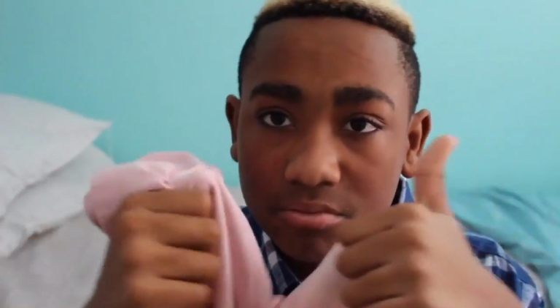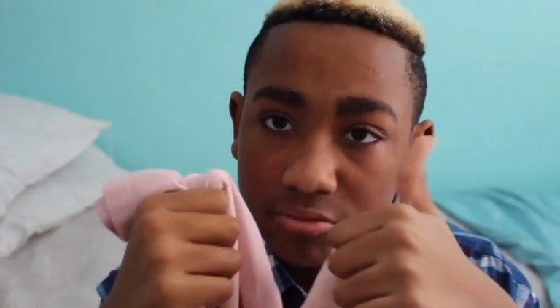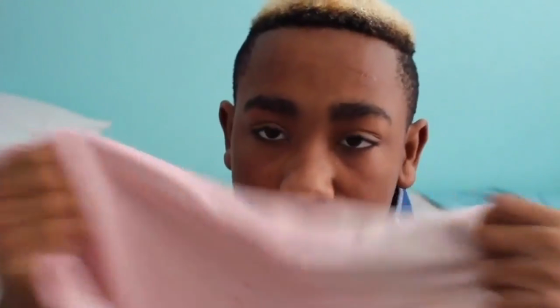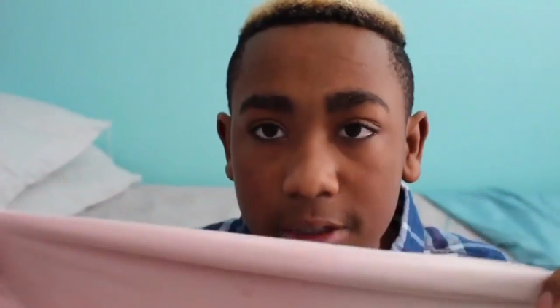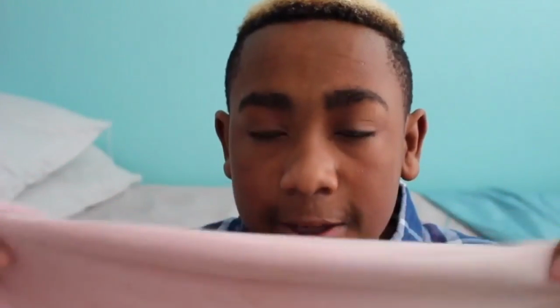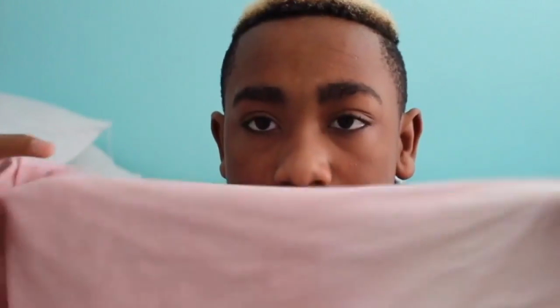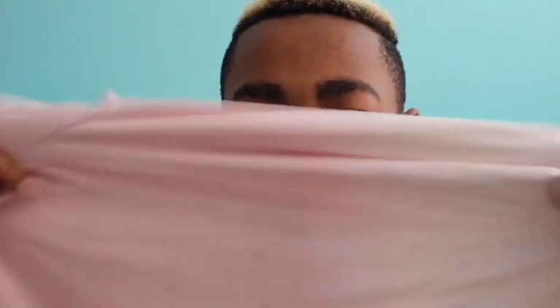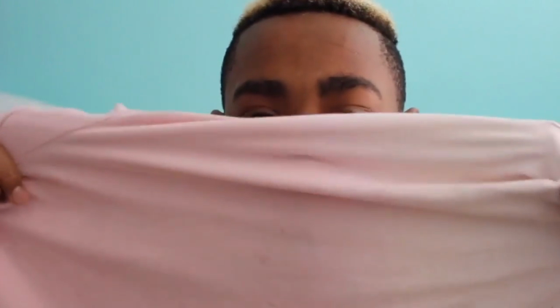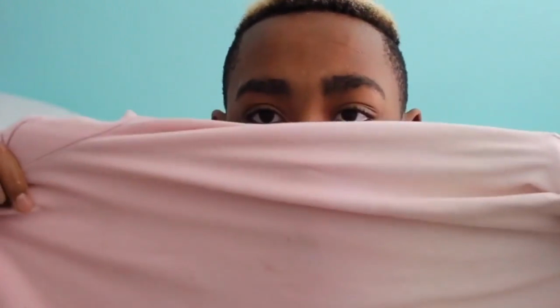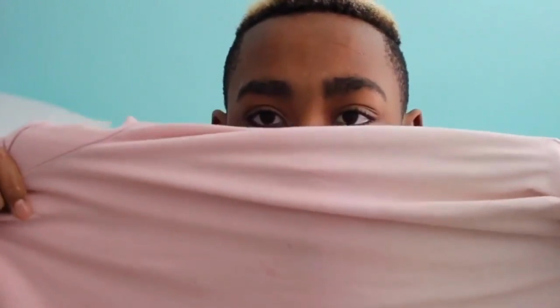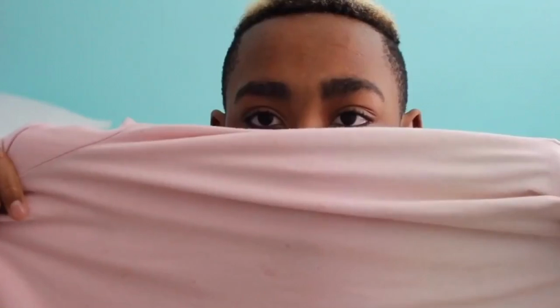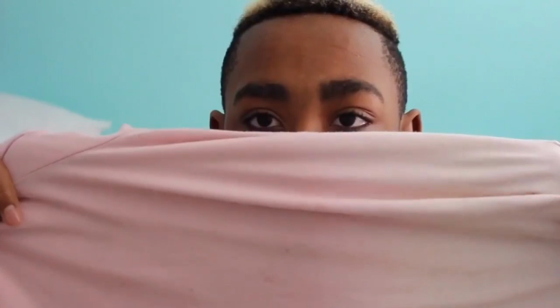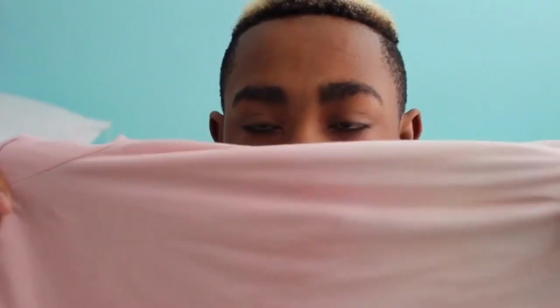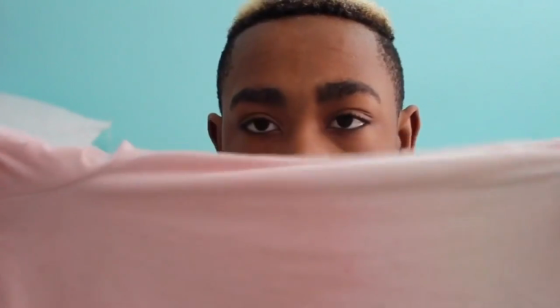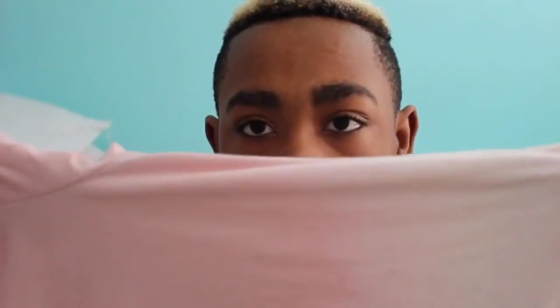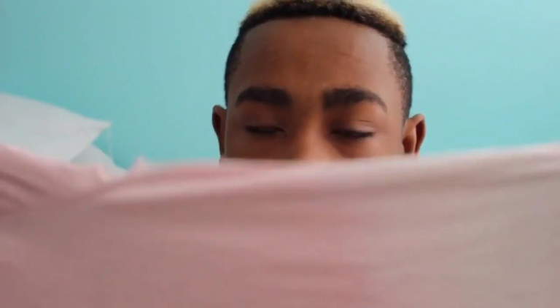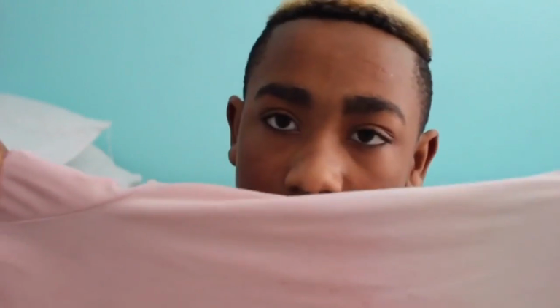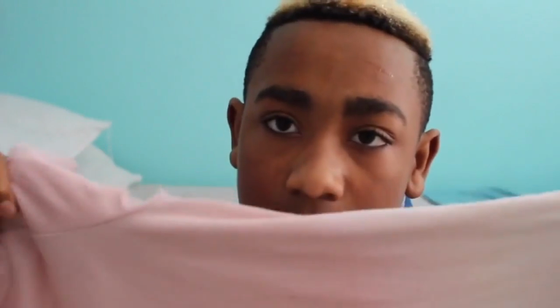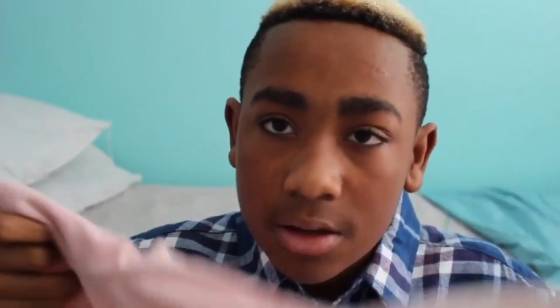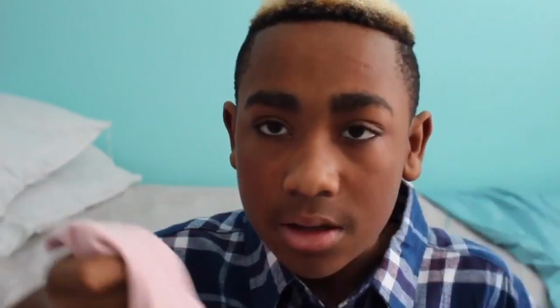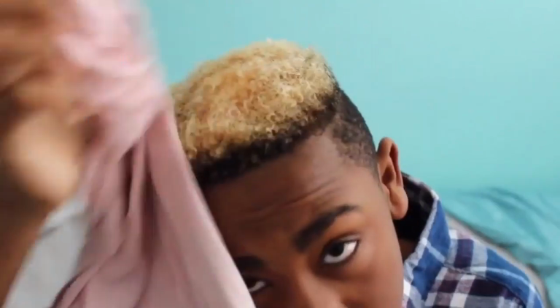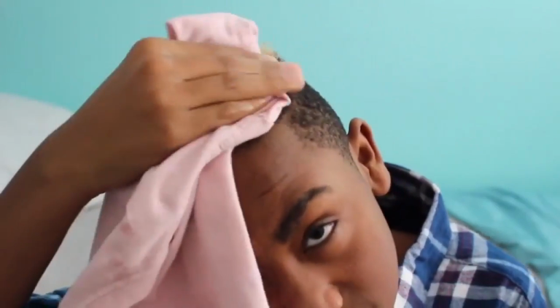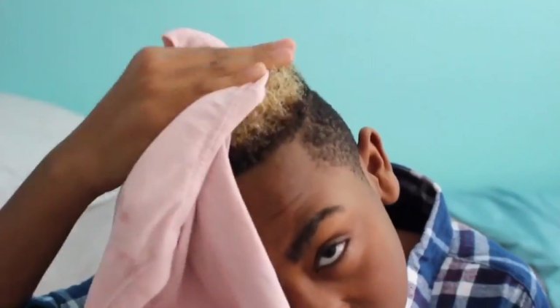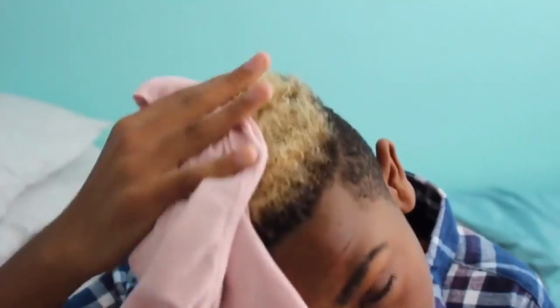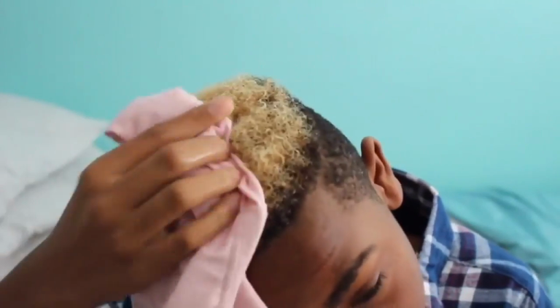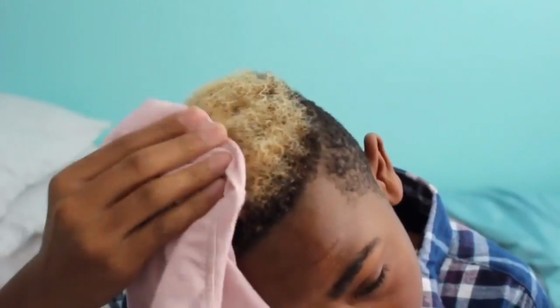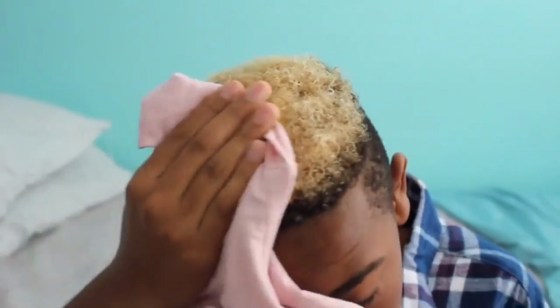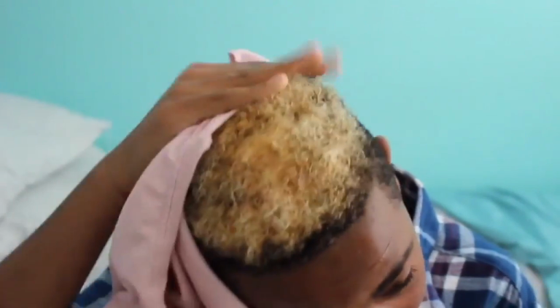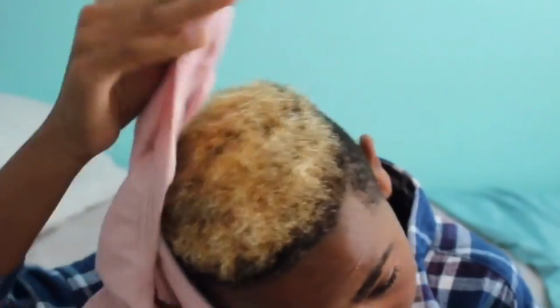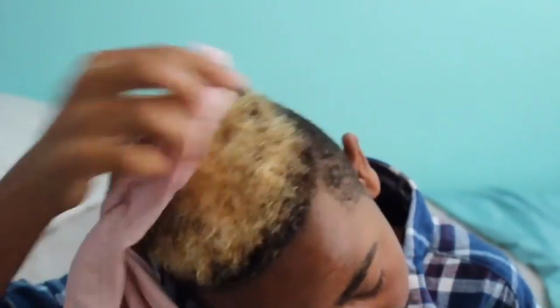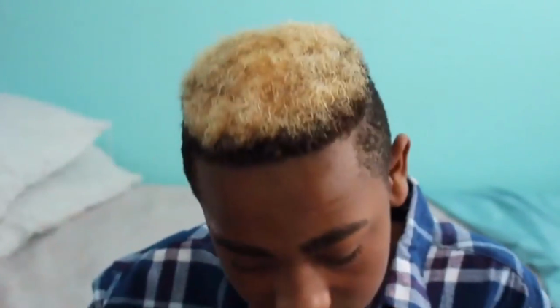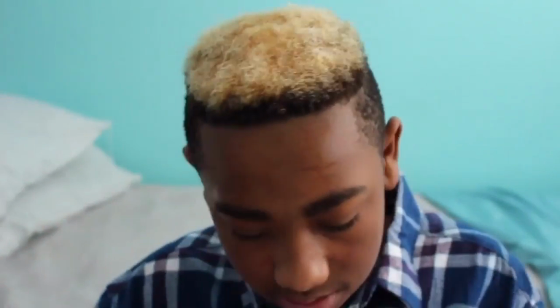Cotton is actually very good for your hair. If you use a towel, it could cause breakage and it won't be as curly.